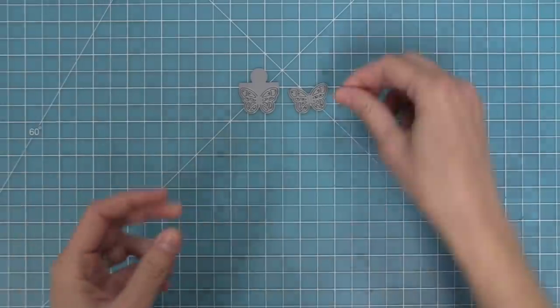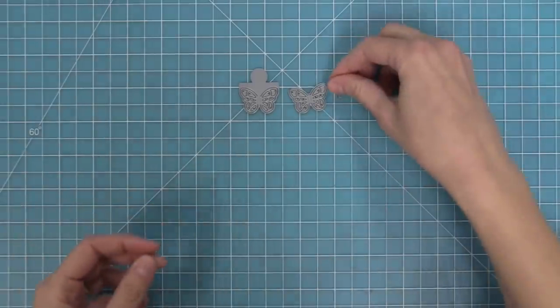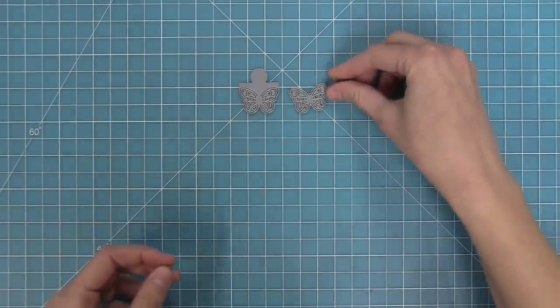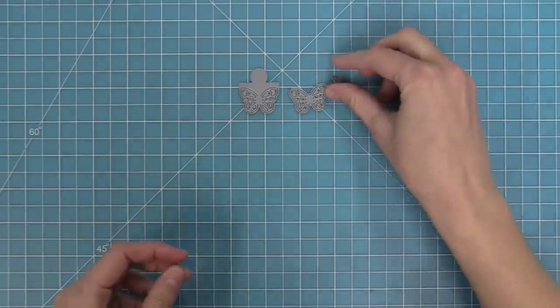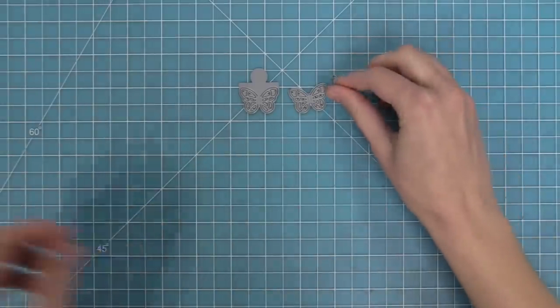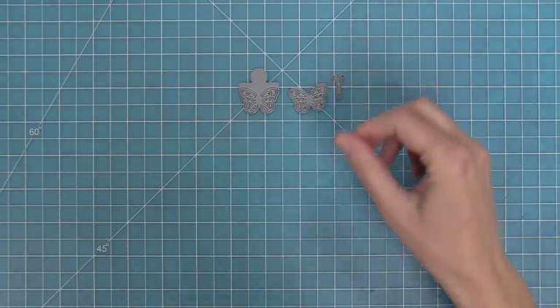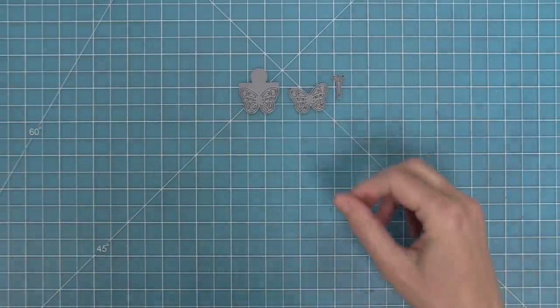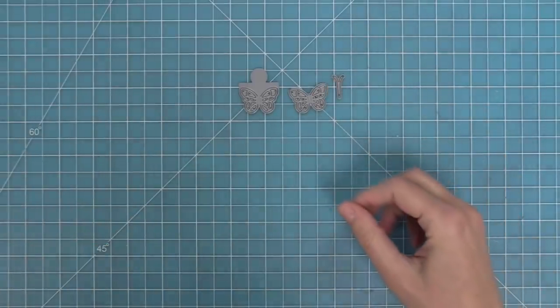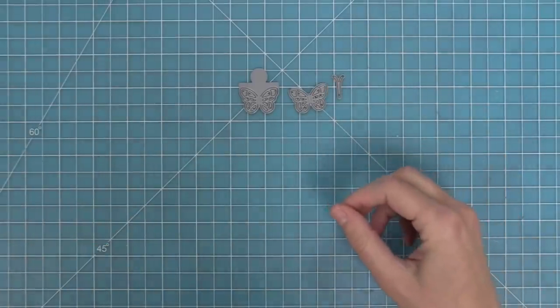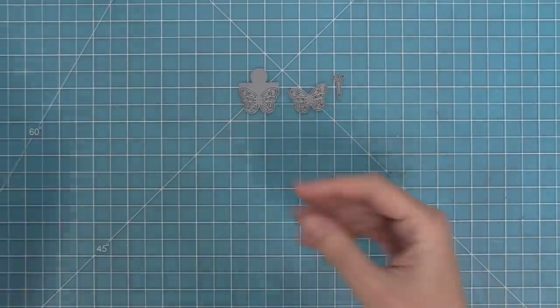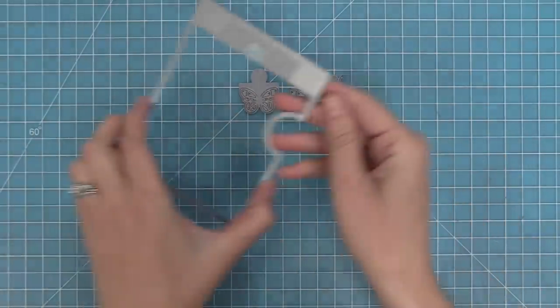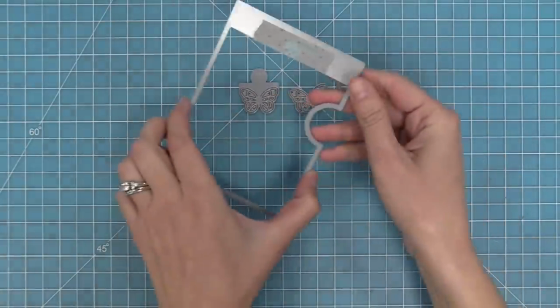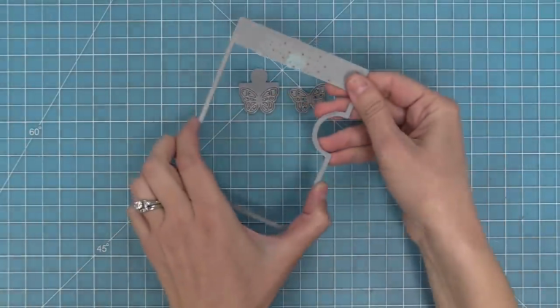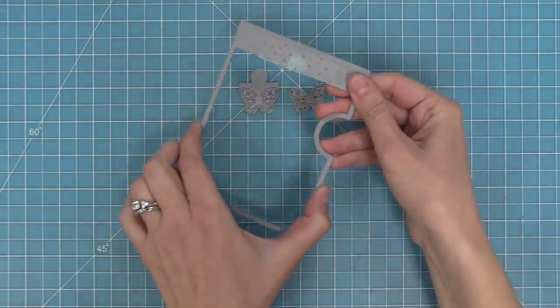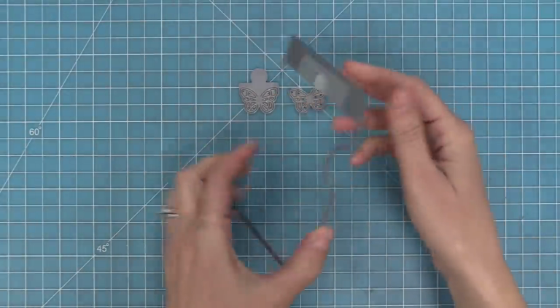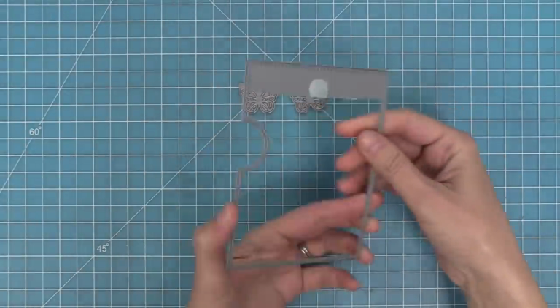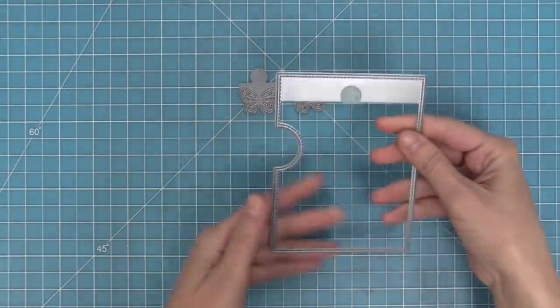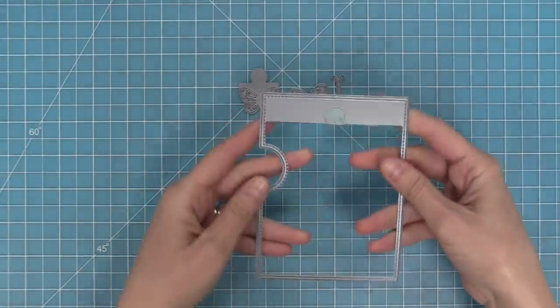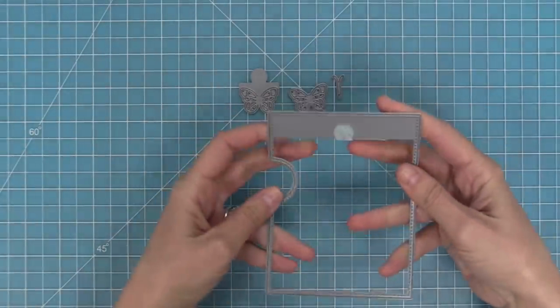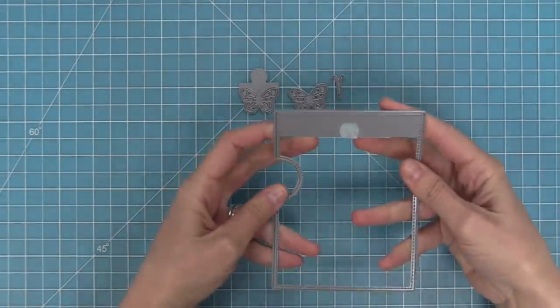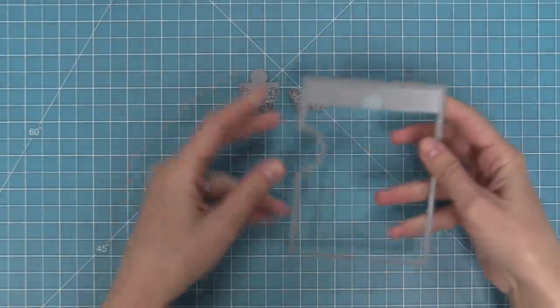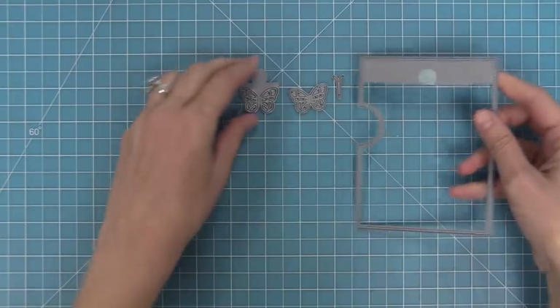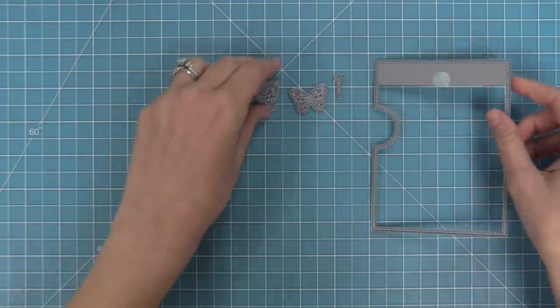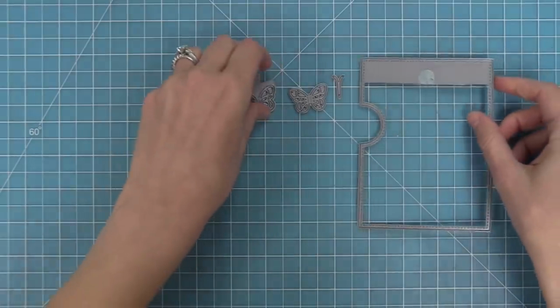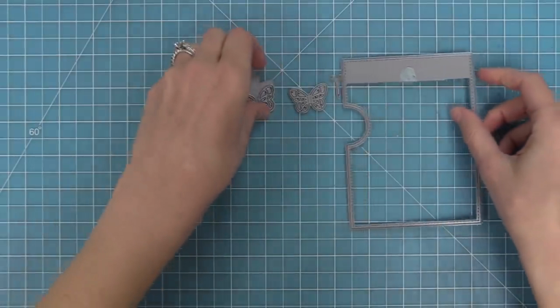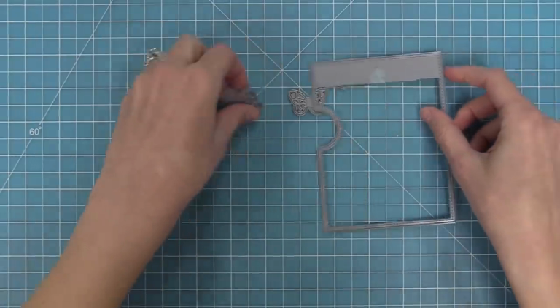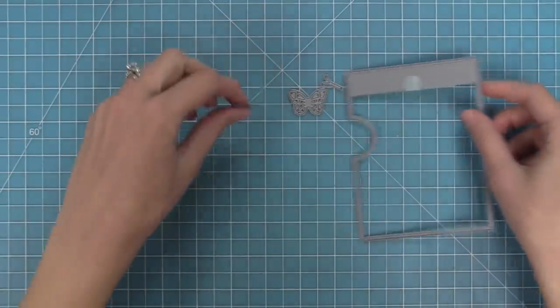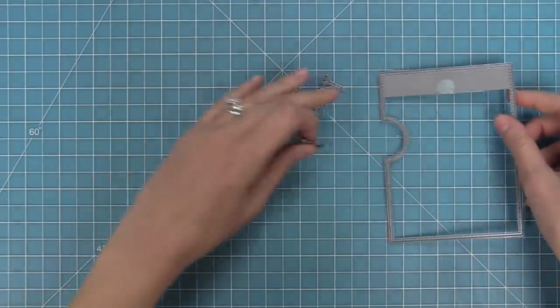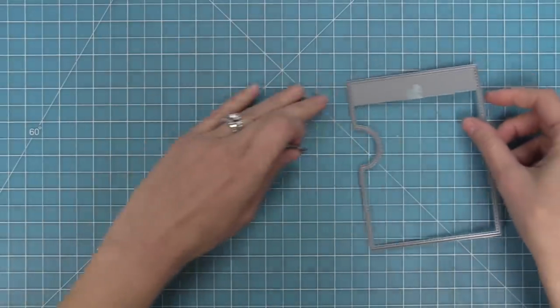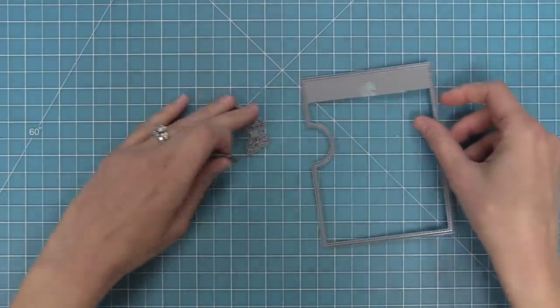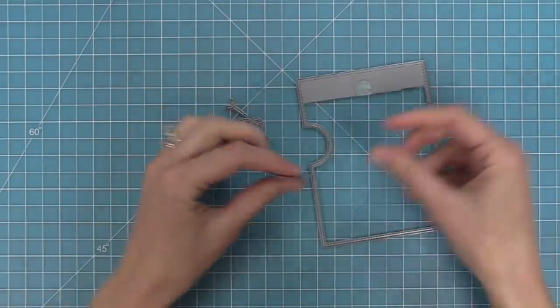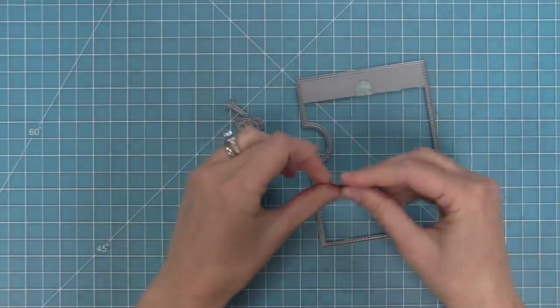The die set has the butterfly window, a frame to go on top, and the little body and antenna for the butterfly.